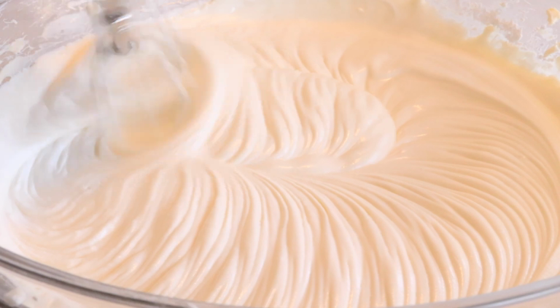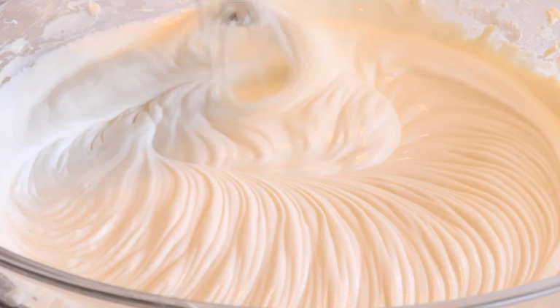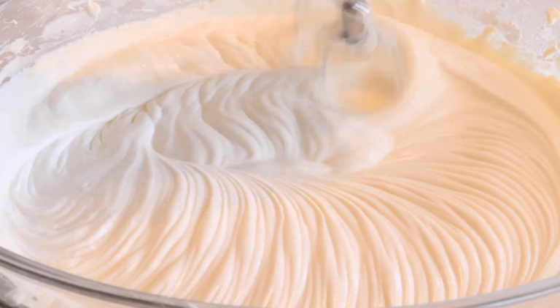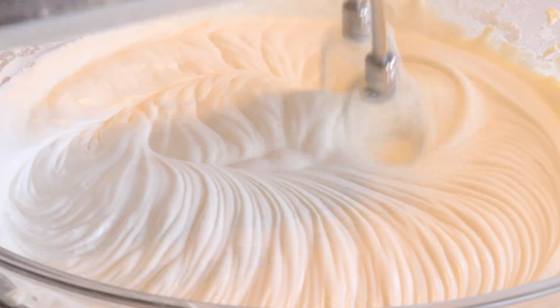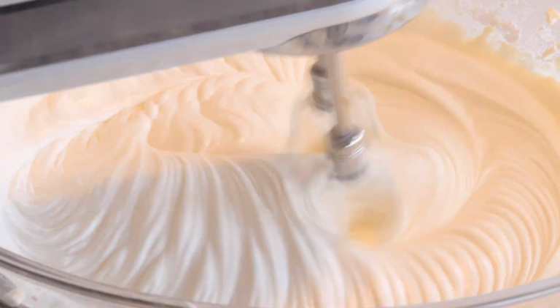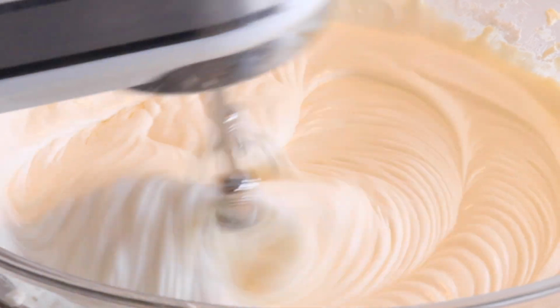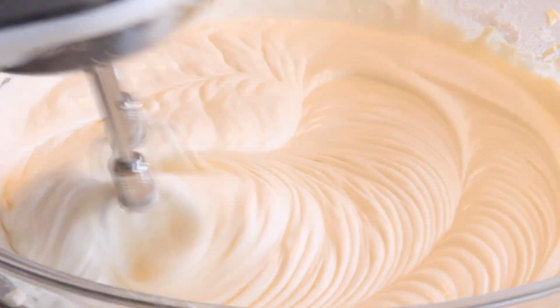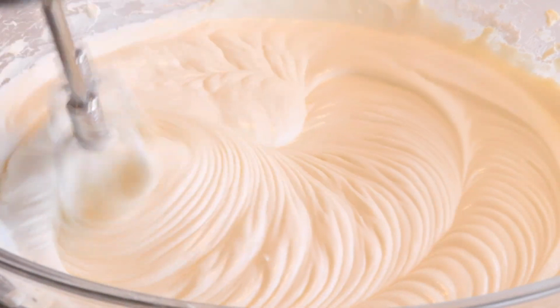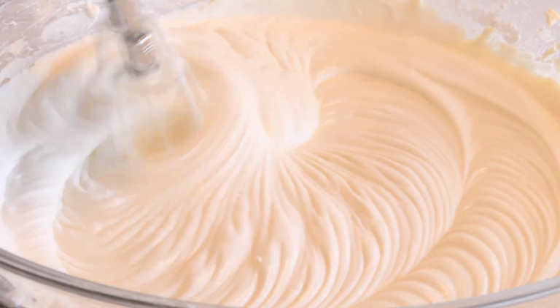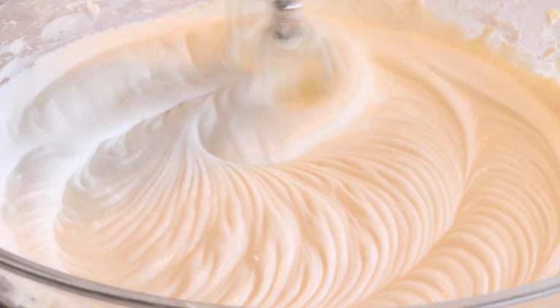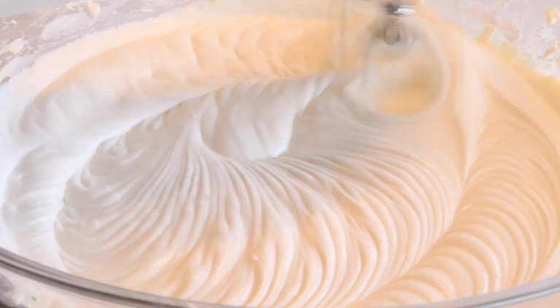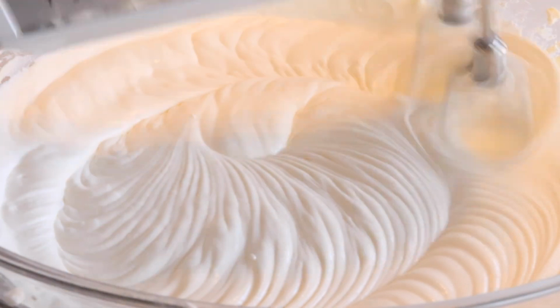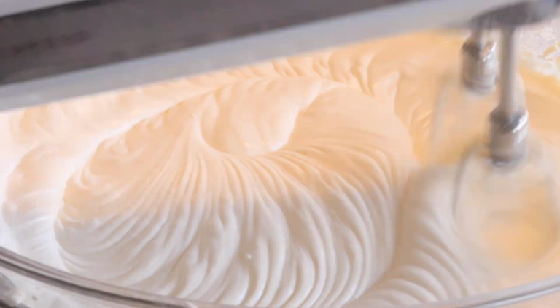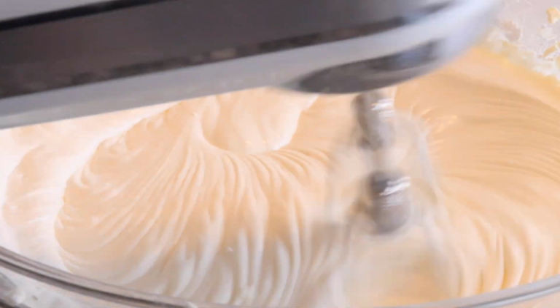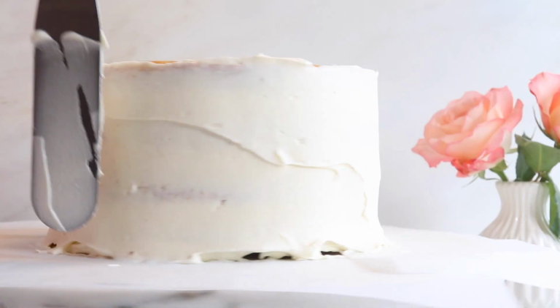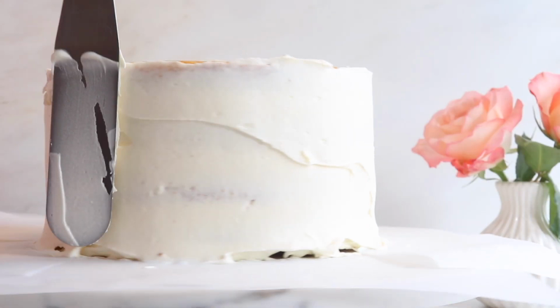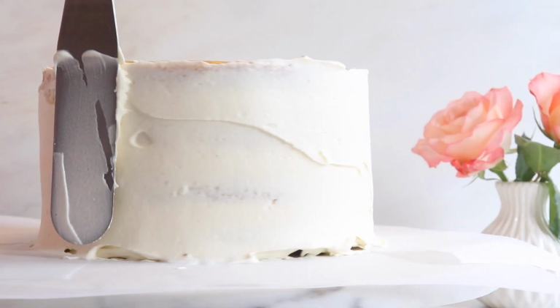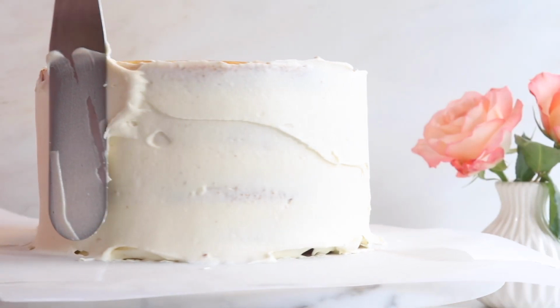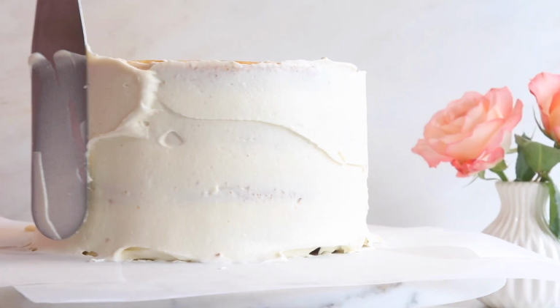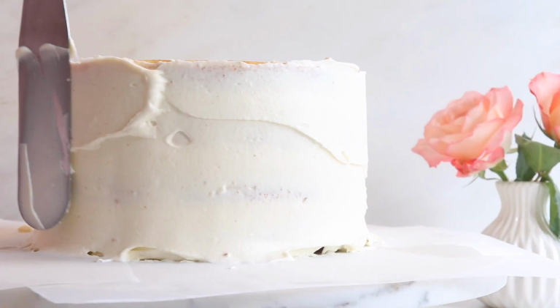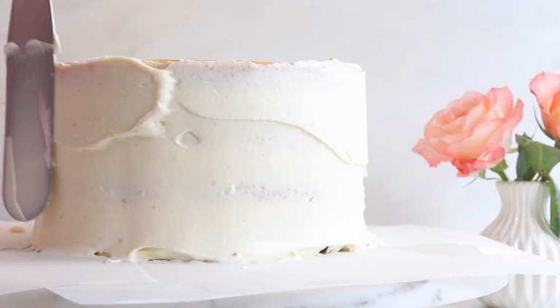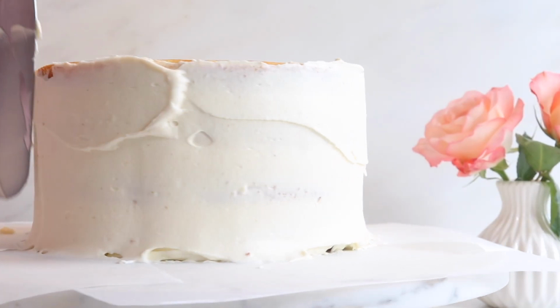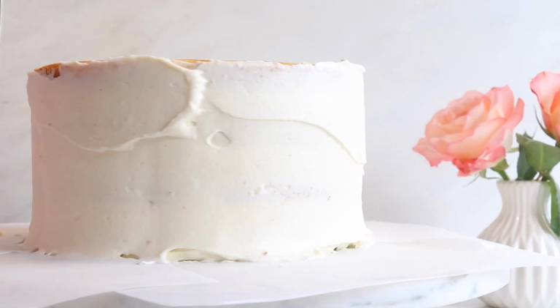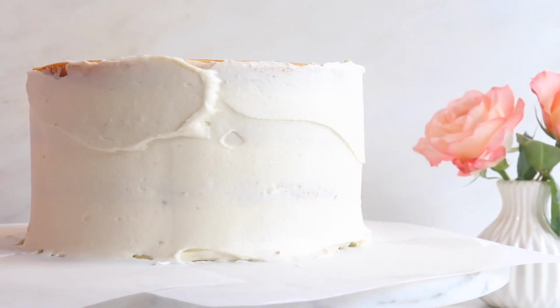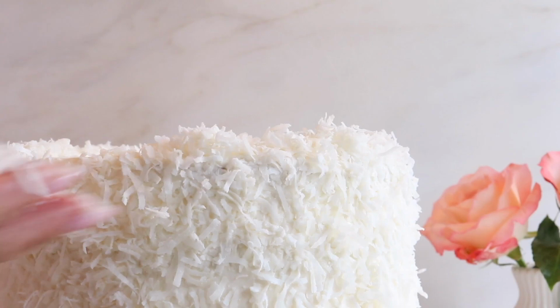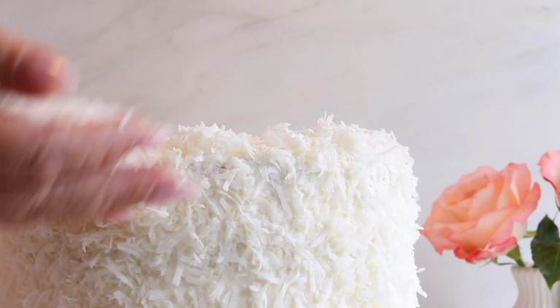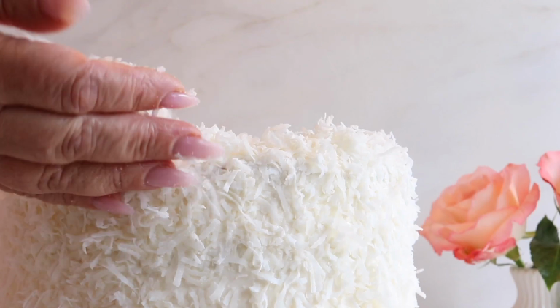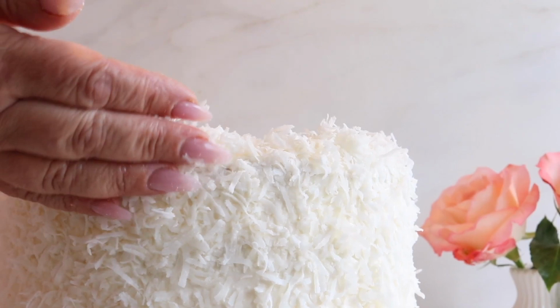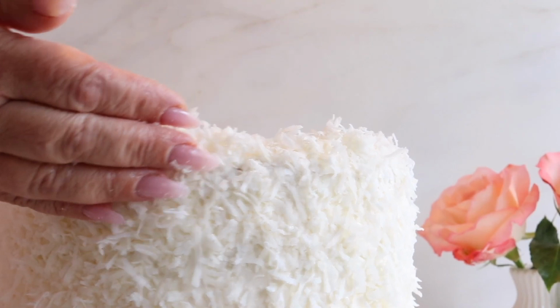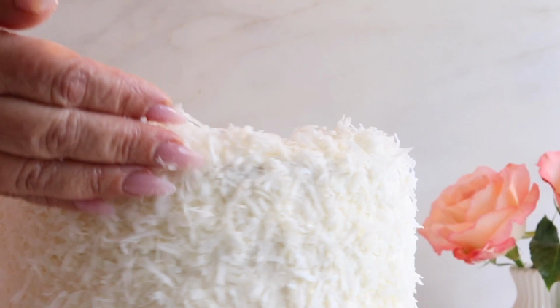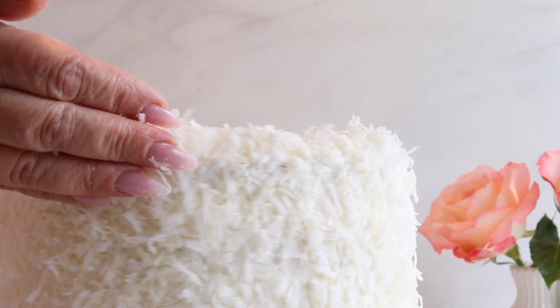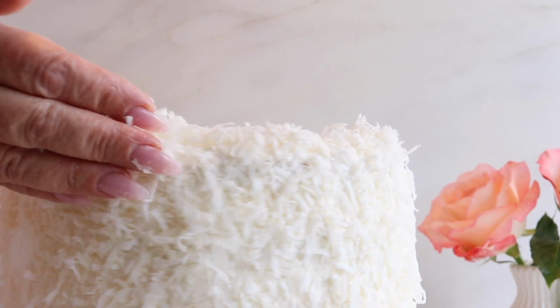Welcome to another episode of Blonde in the Kitchen. Today we're going to be making coconut cake.